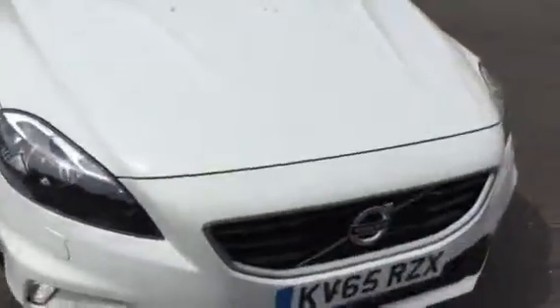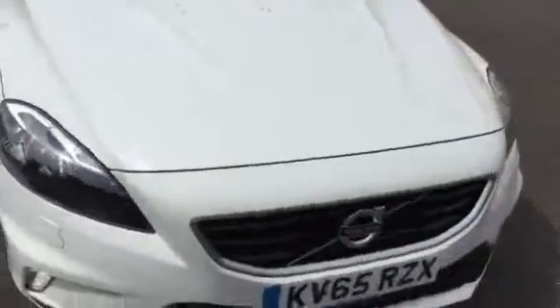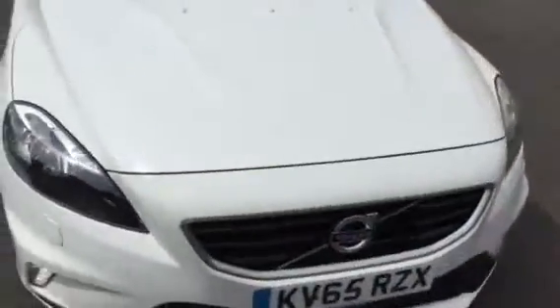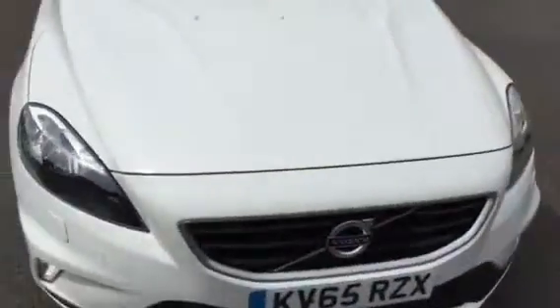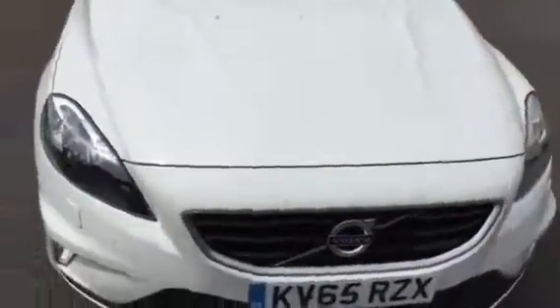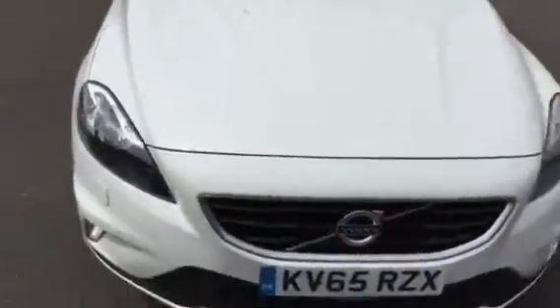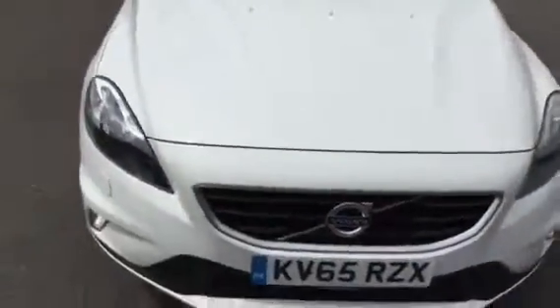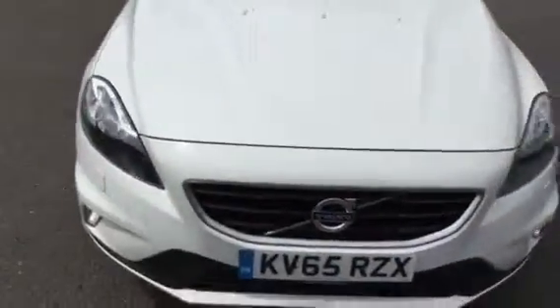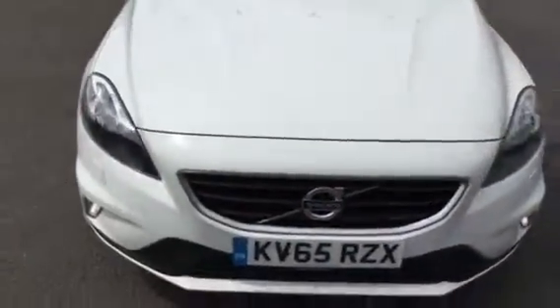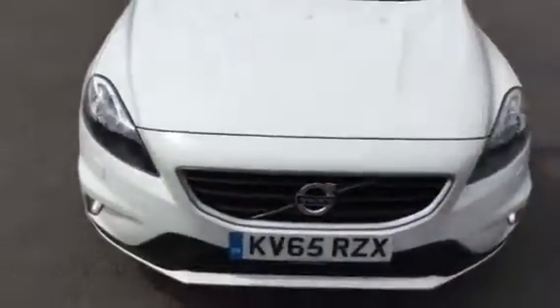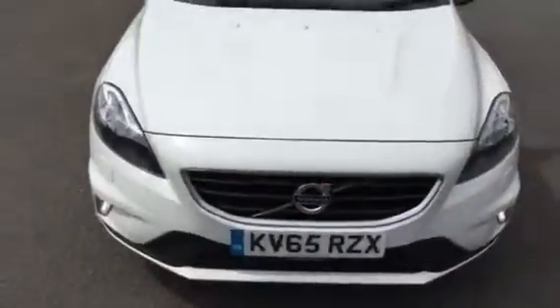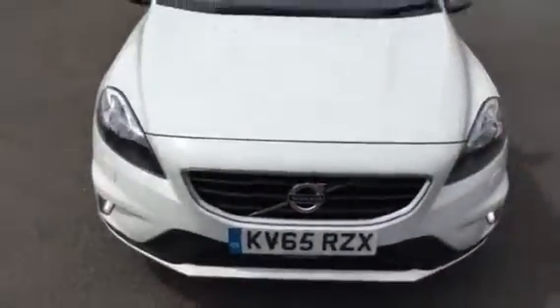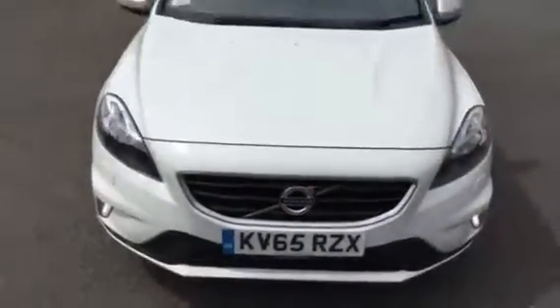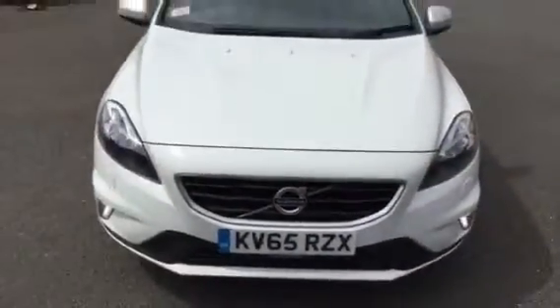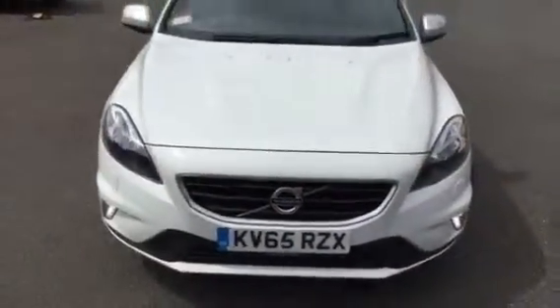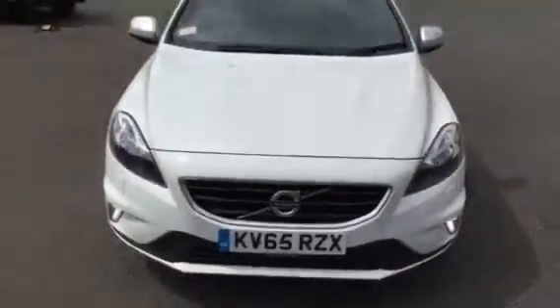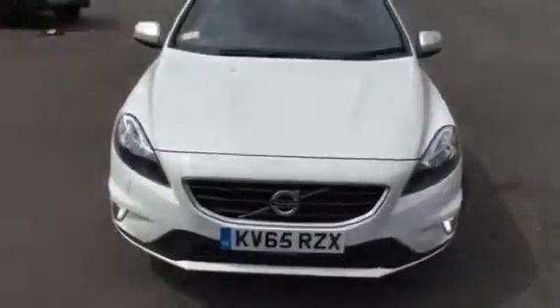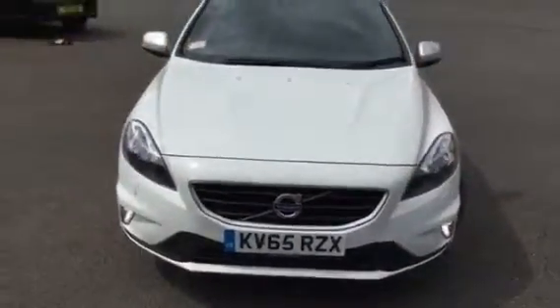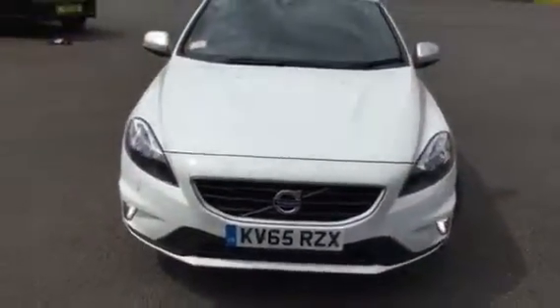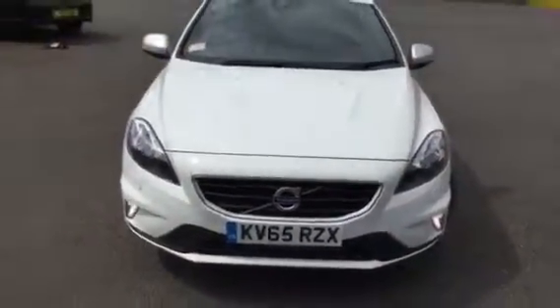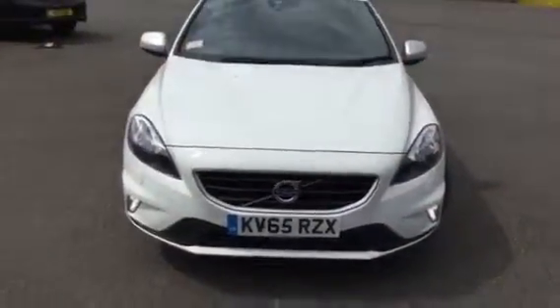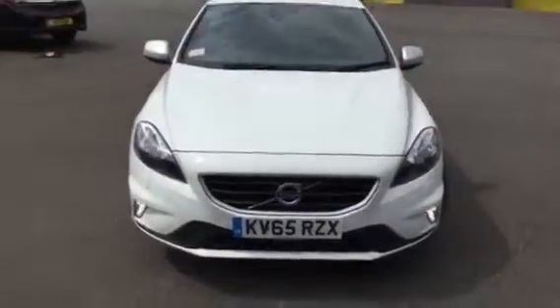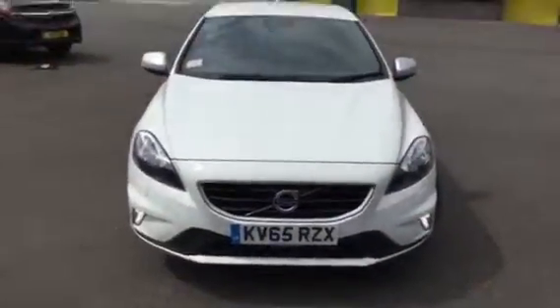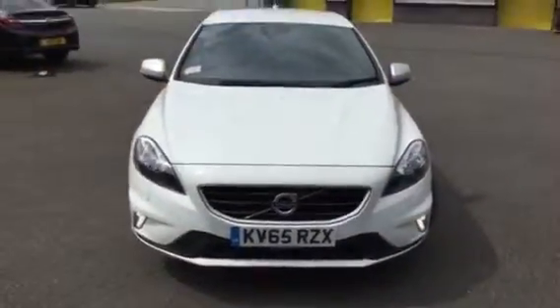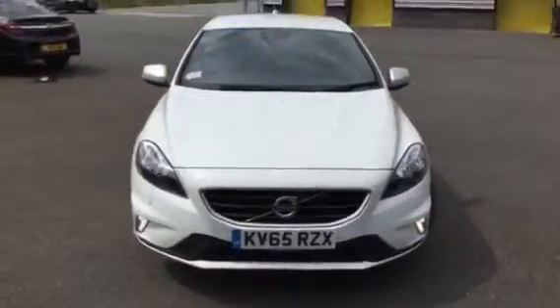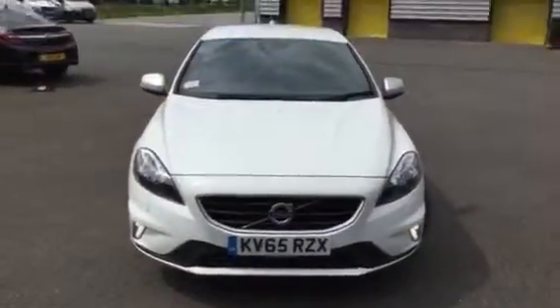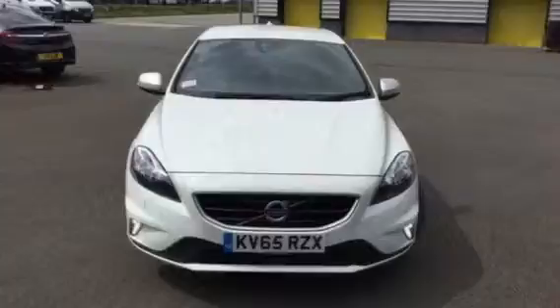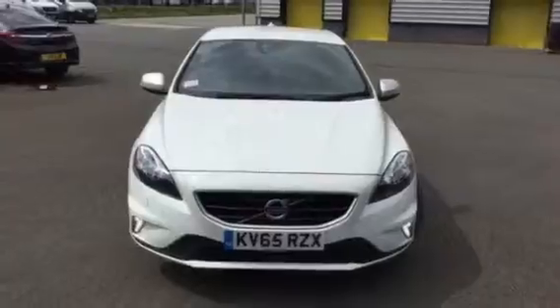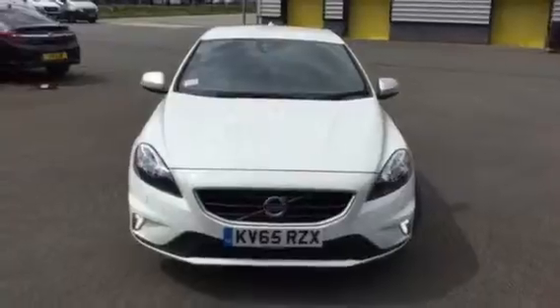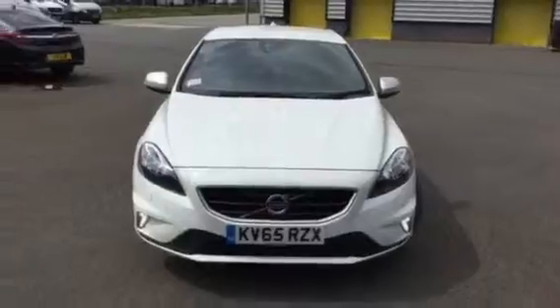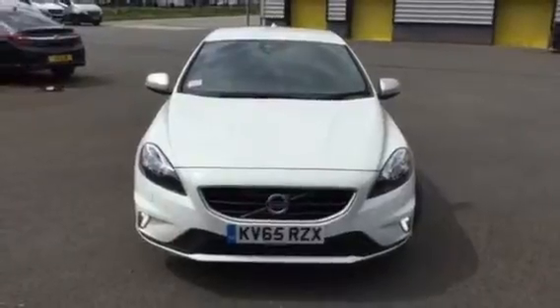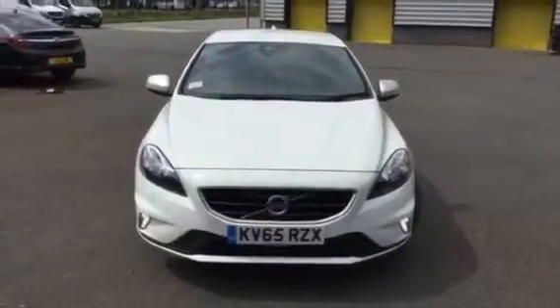Volvo V40 D2, KB65 RZX. Thank you for visiting Rybrook Volvo.